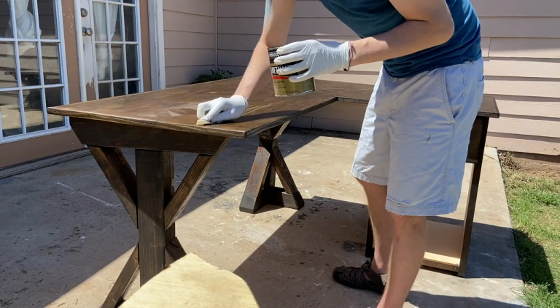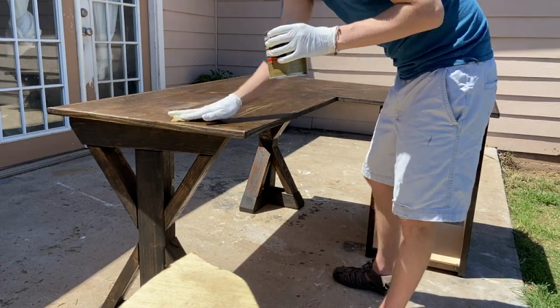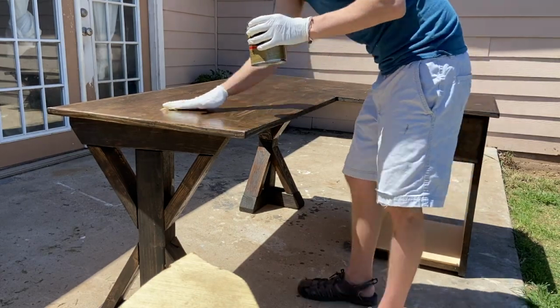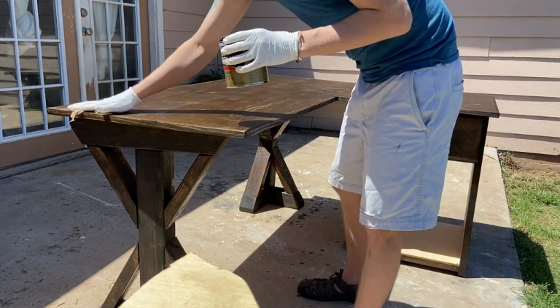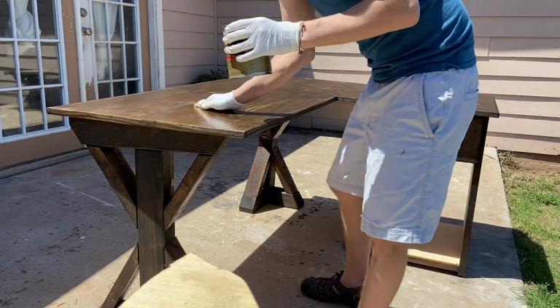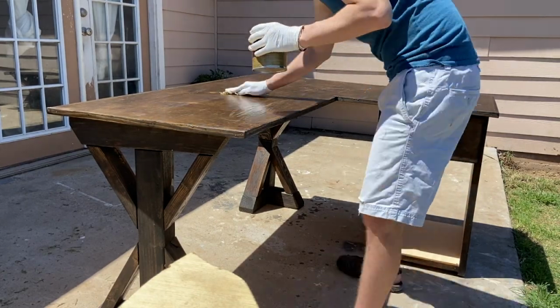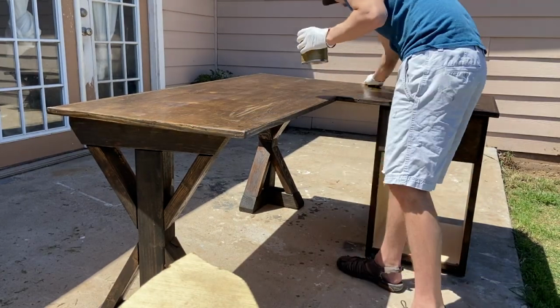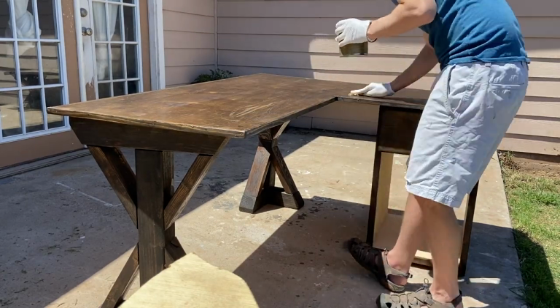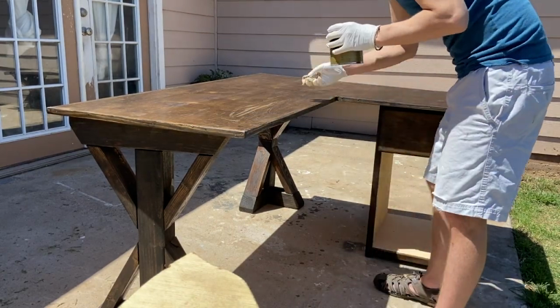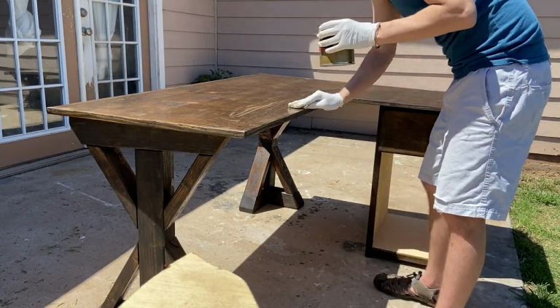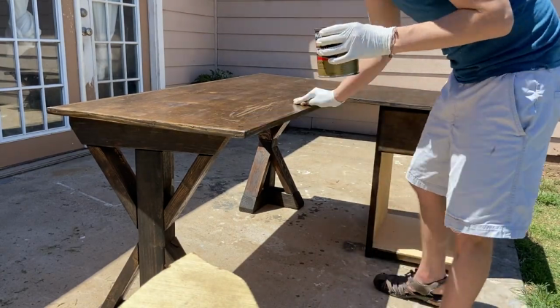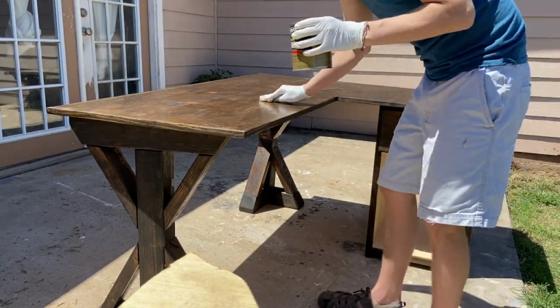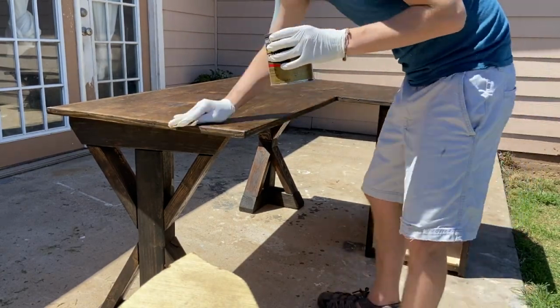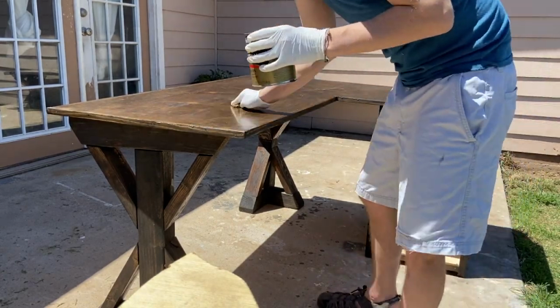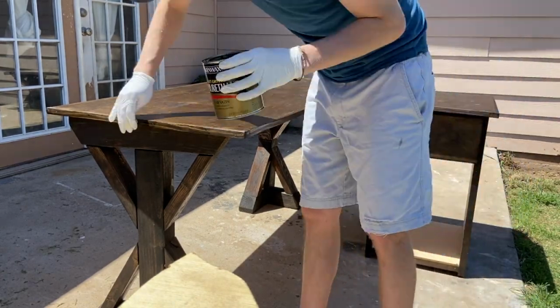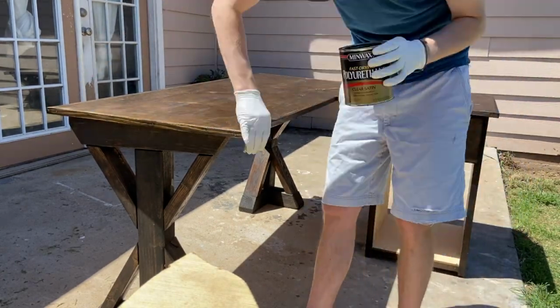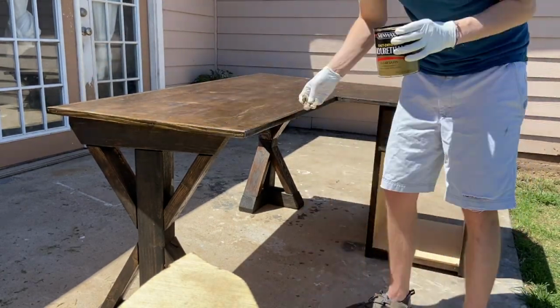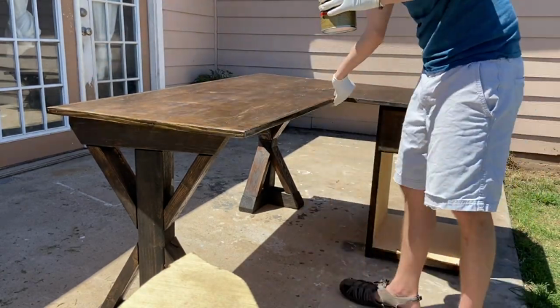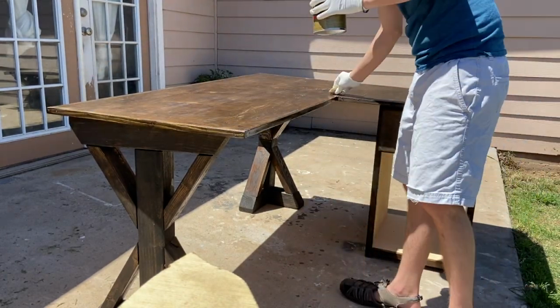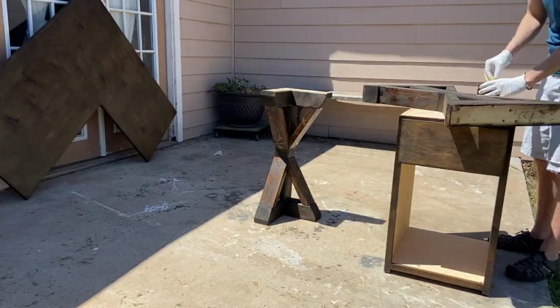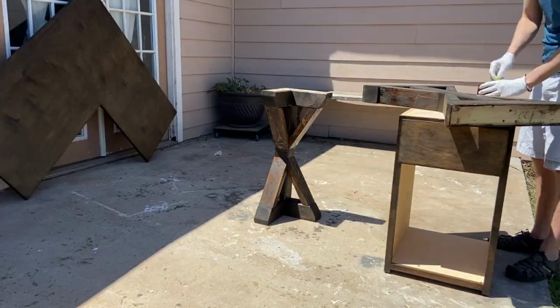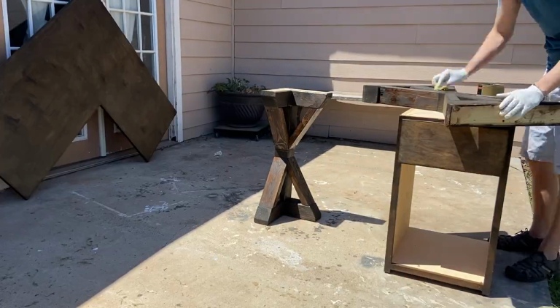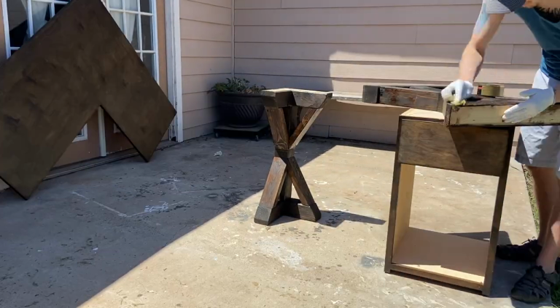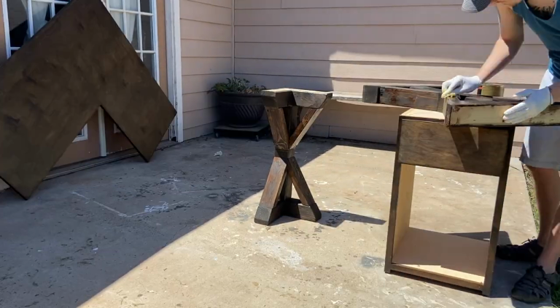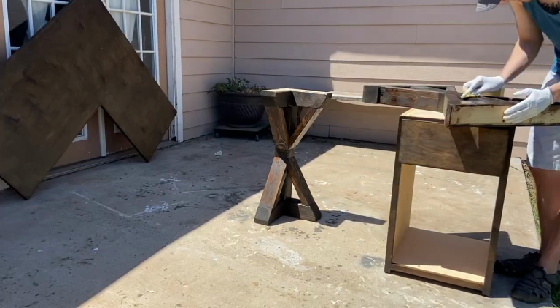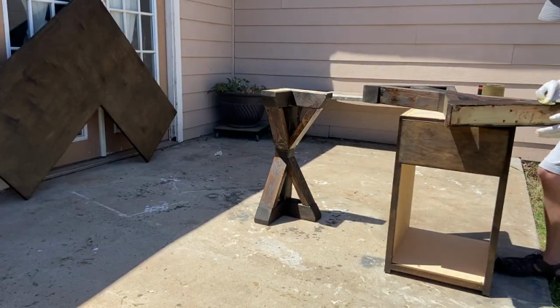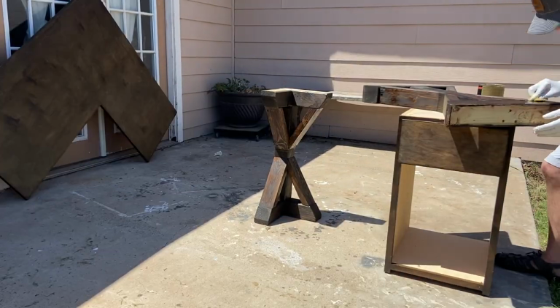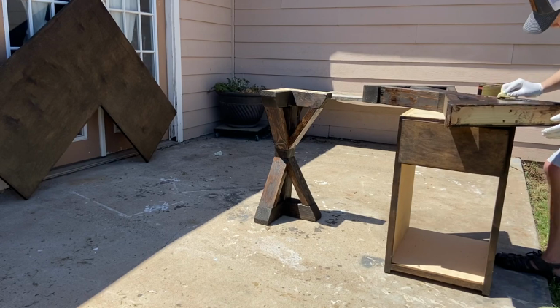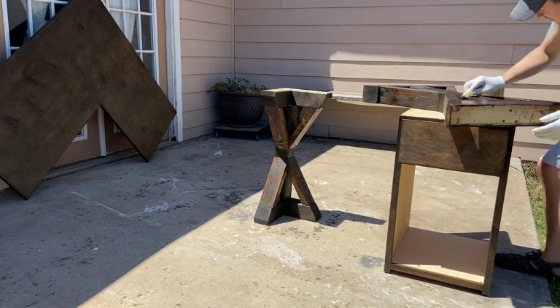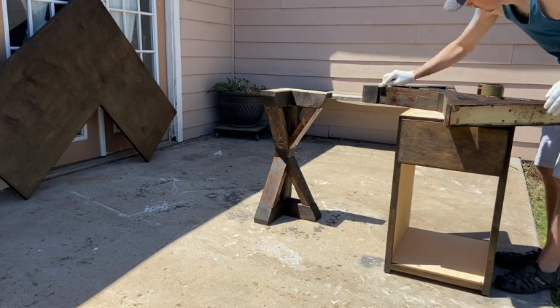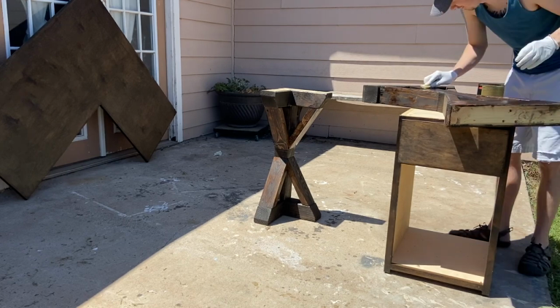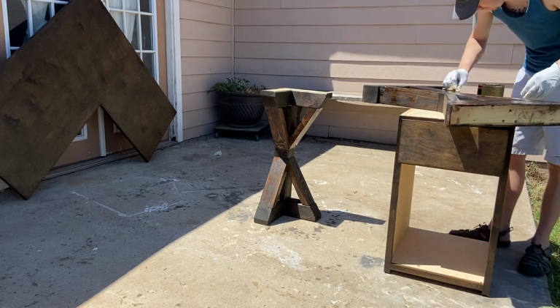After everything was built, sanded, and stained, all that was left to do was add a clear coat to all four pieces and let it dry.